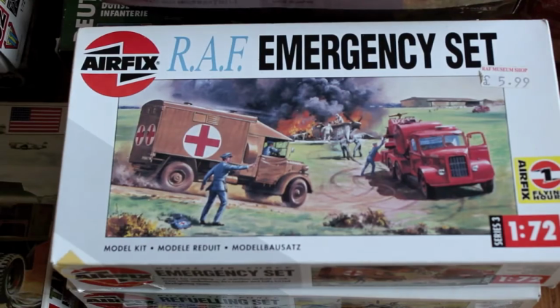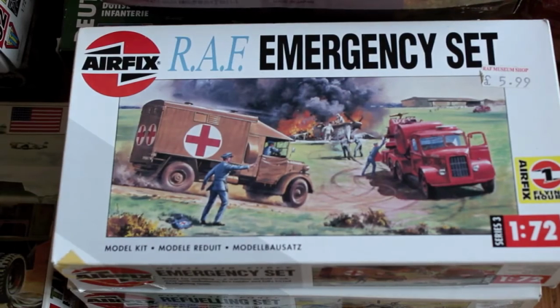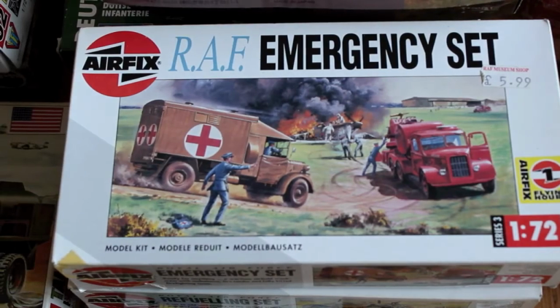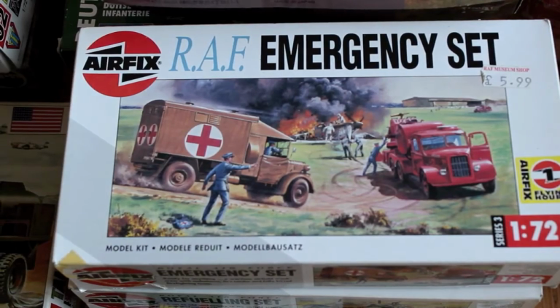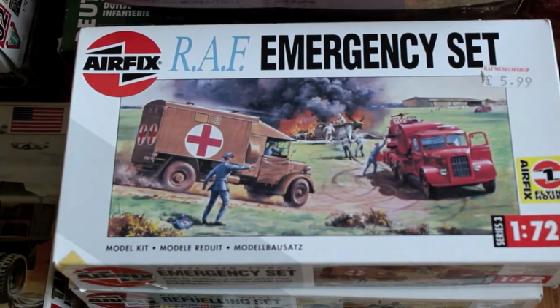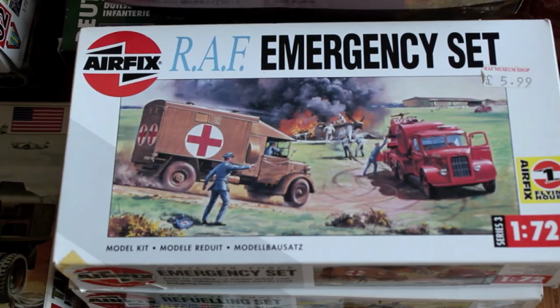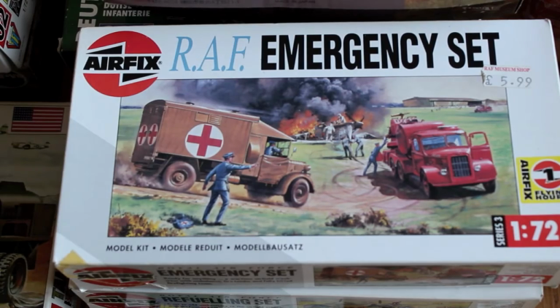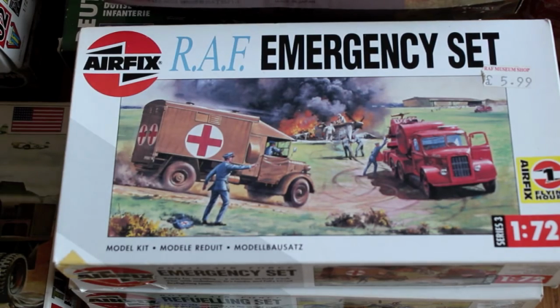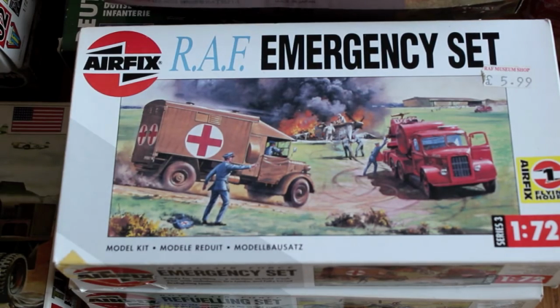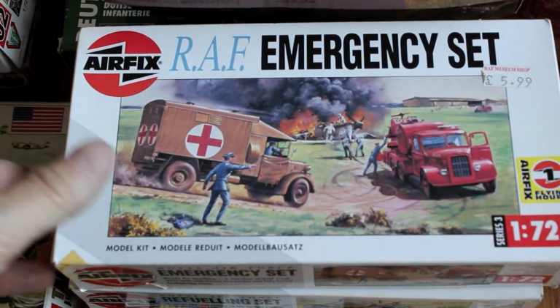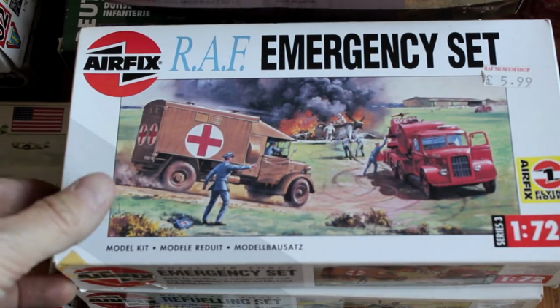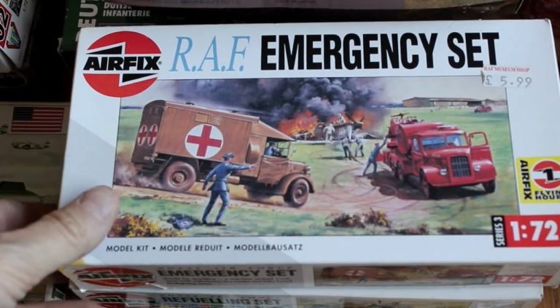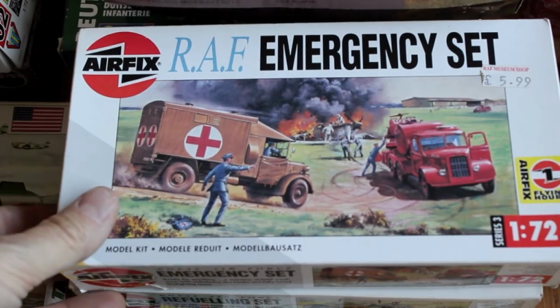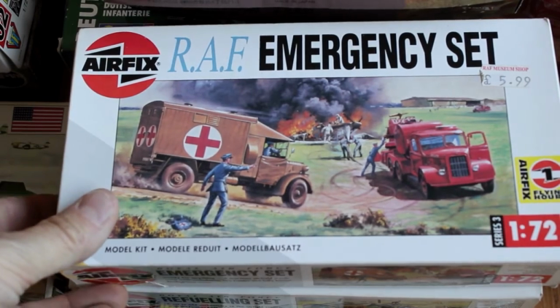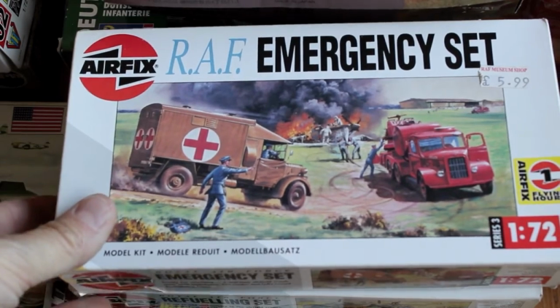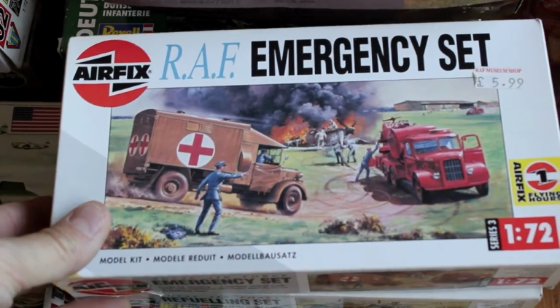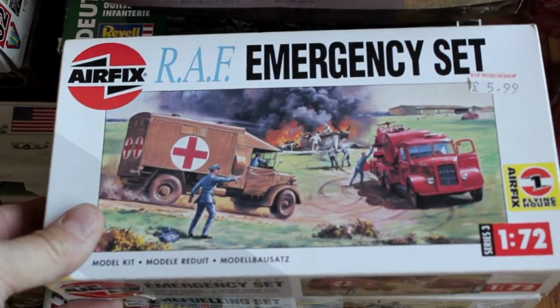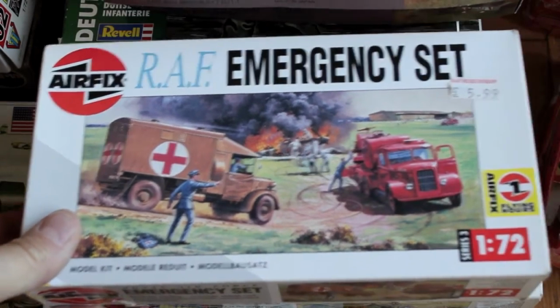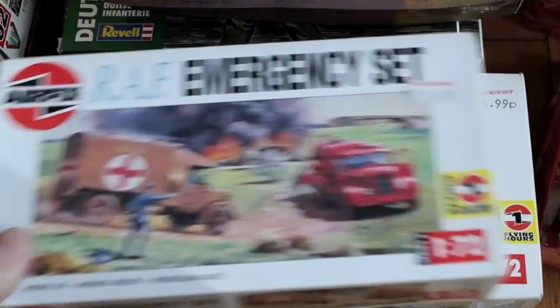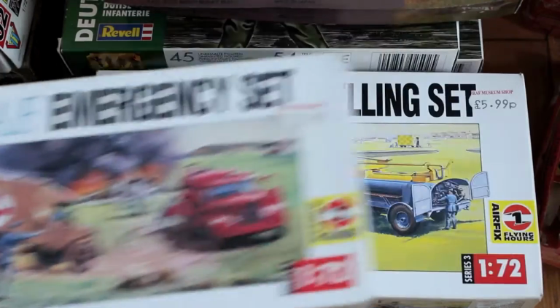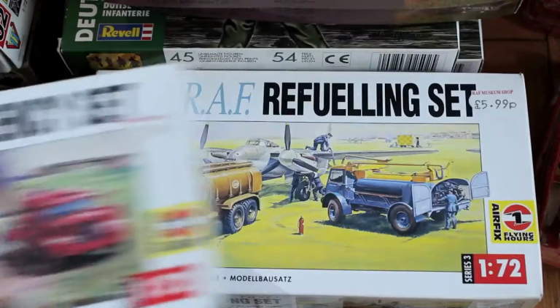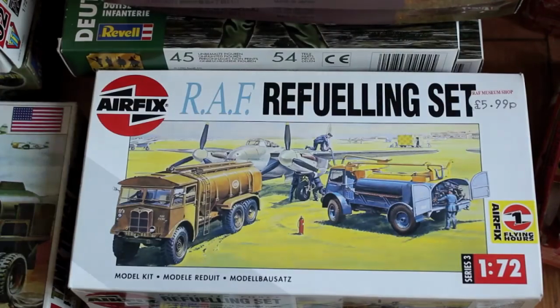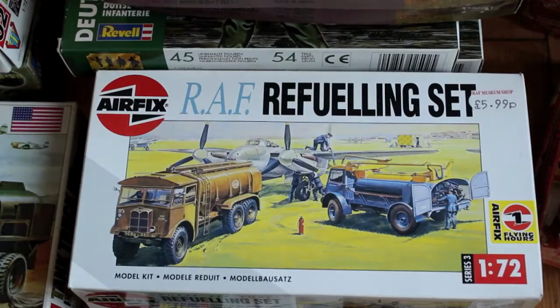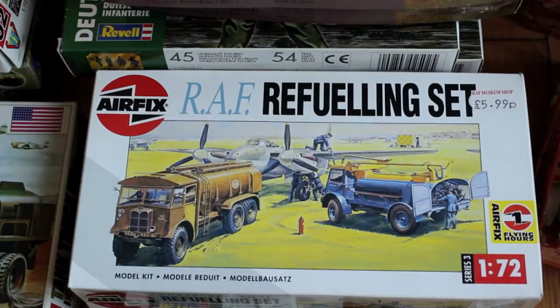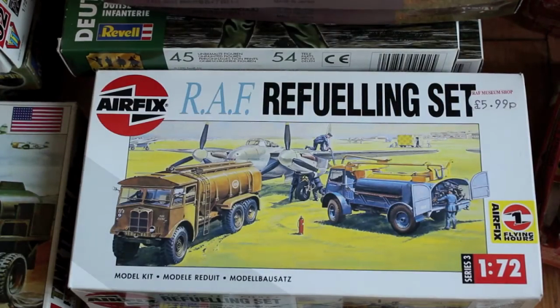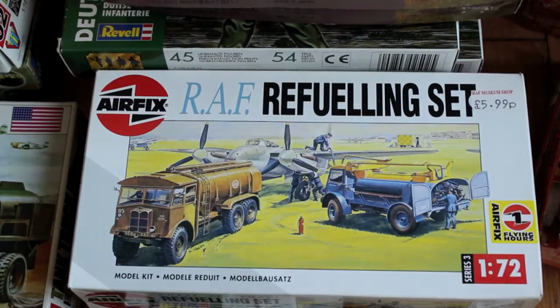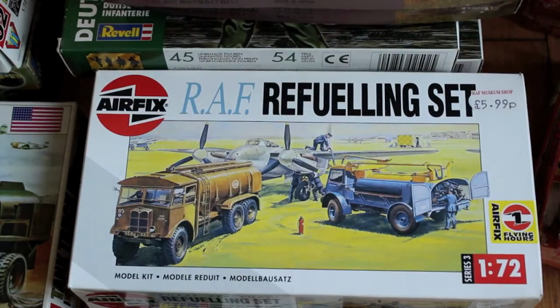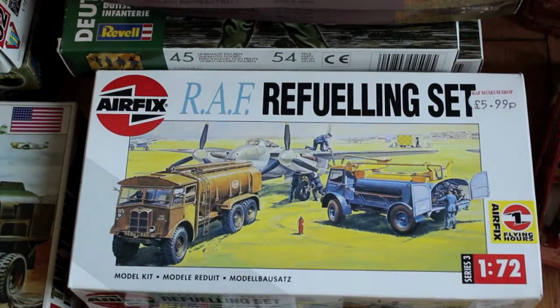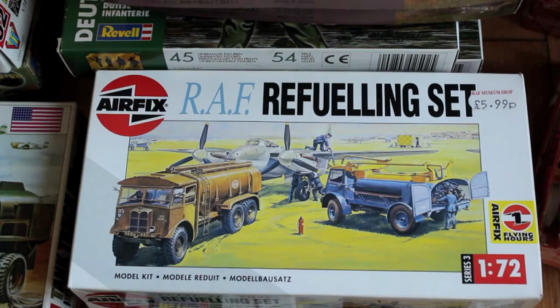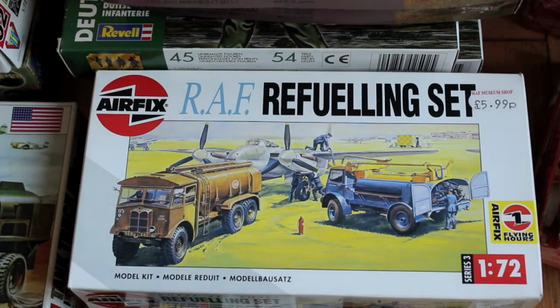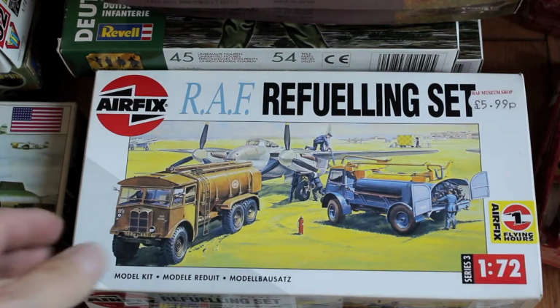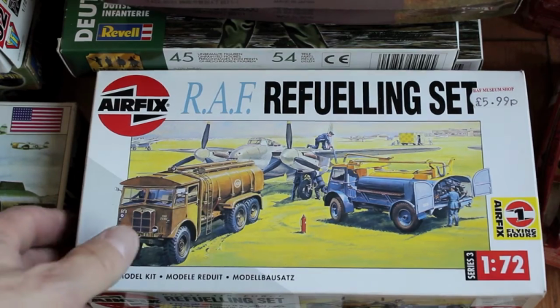Here we have an RAF emergency set, and underneath that we've got an RAF fueling set.